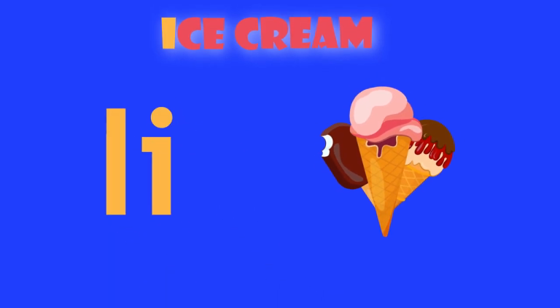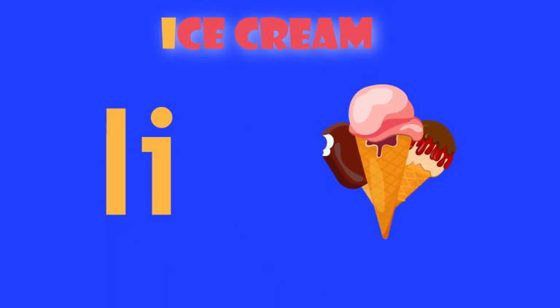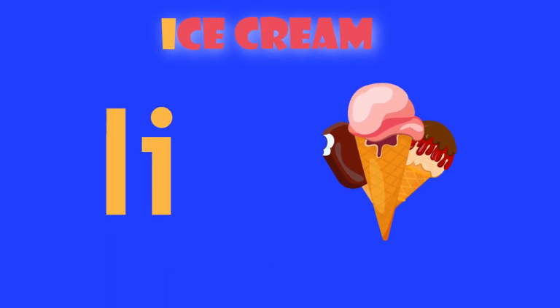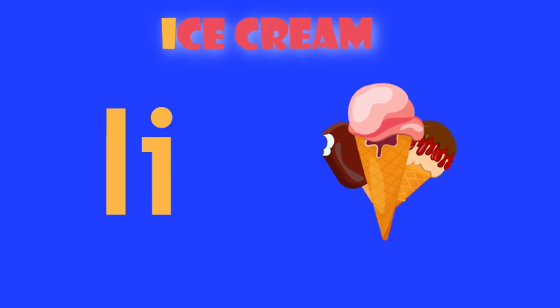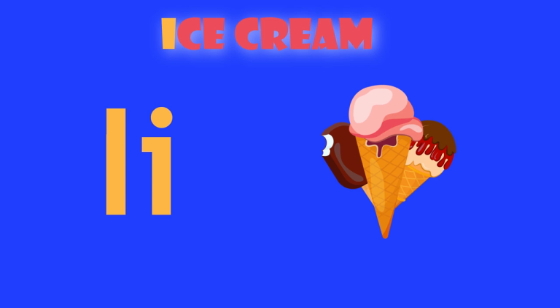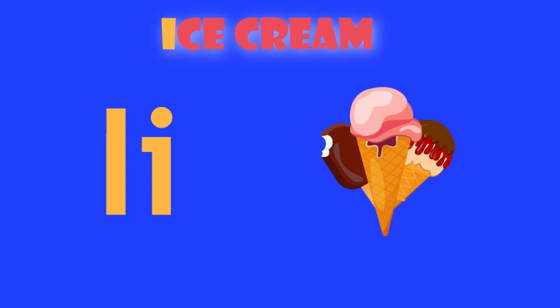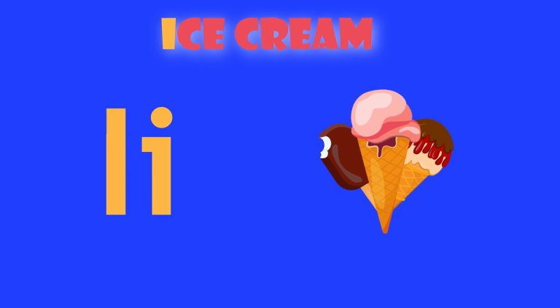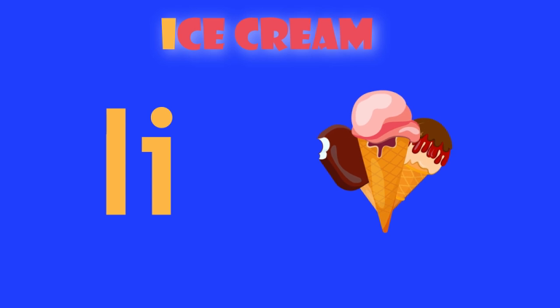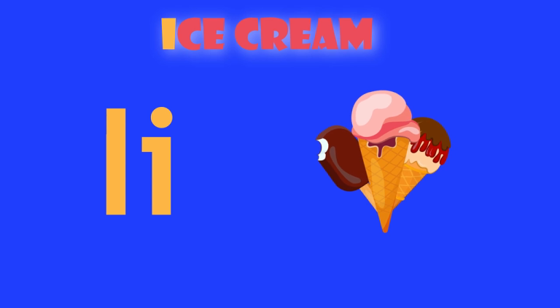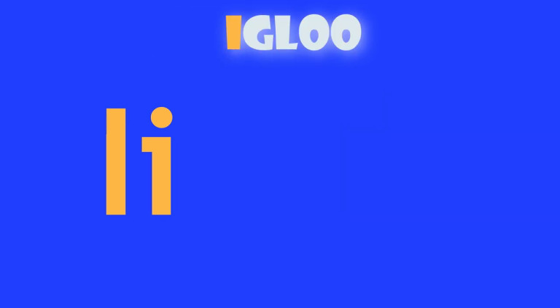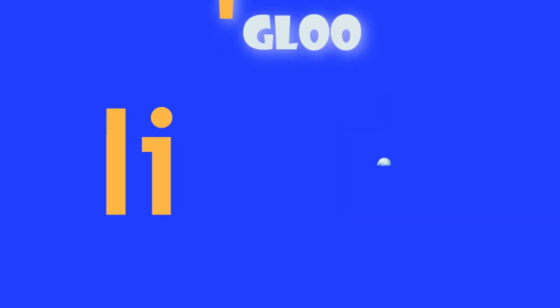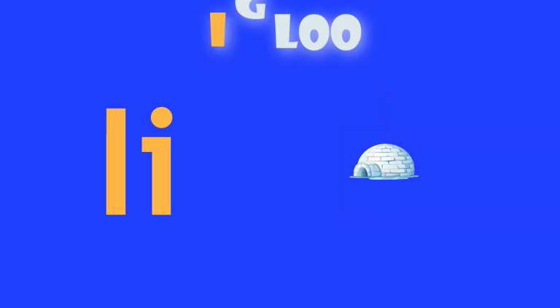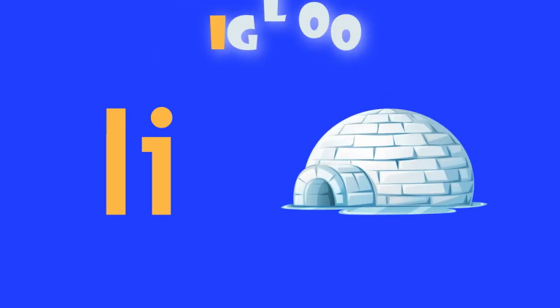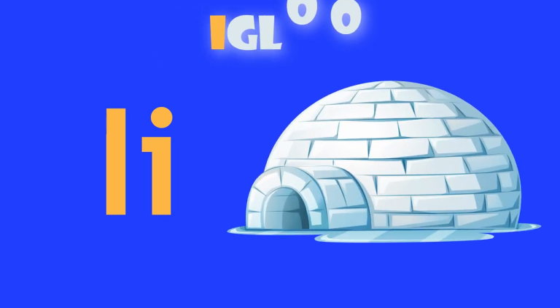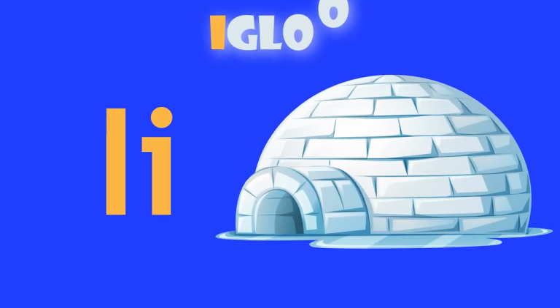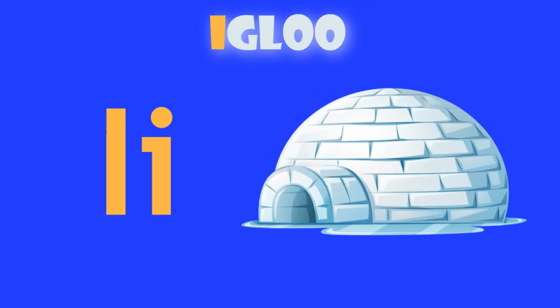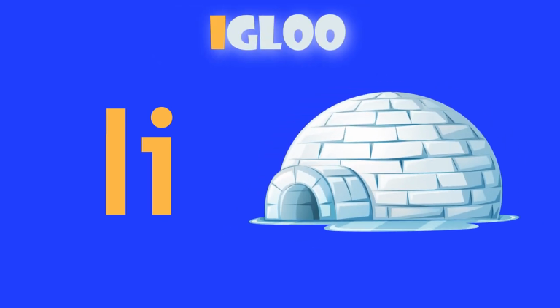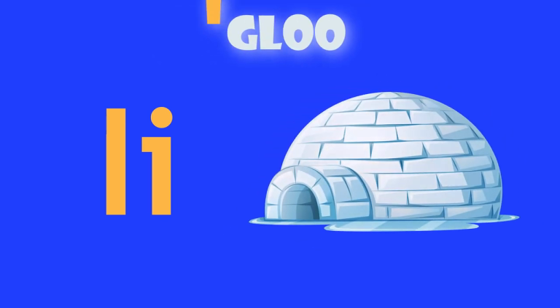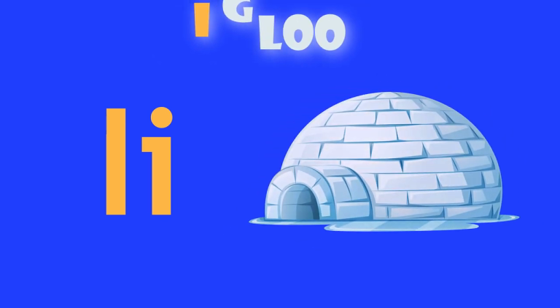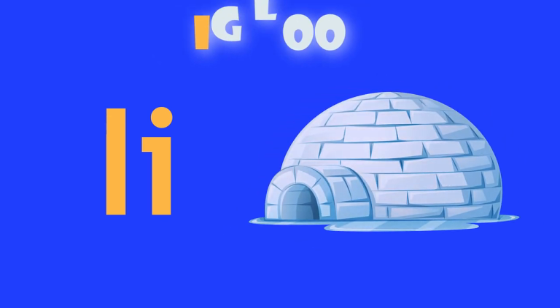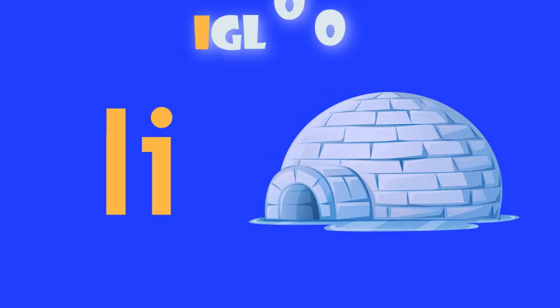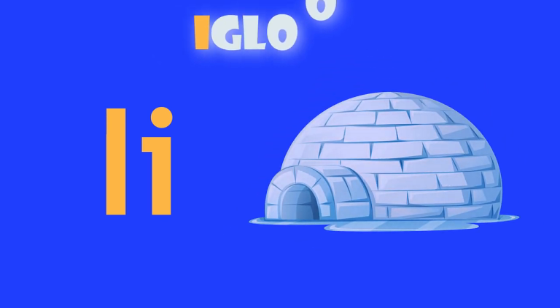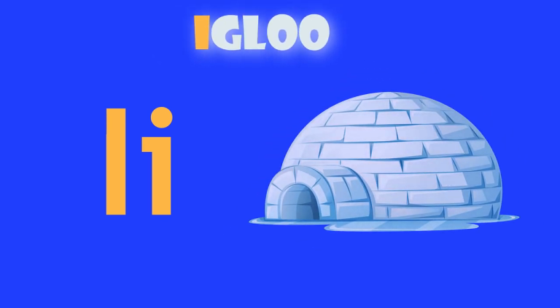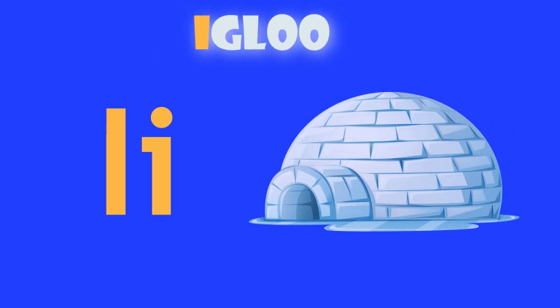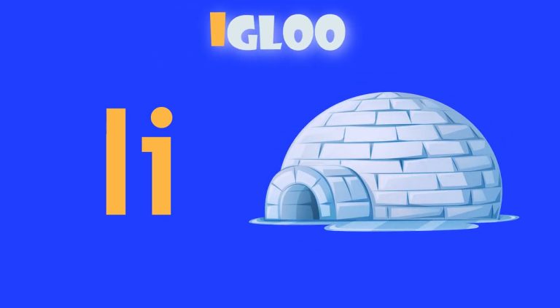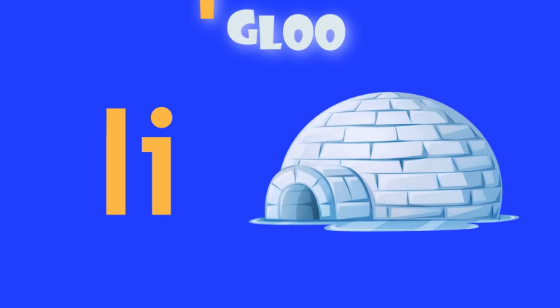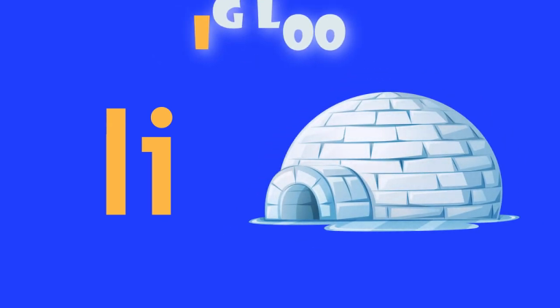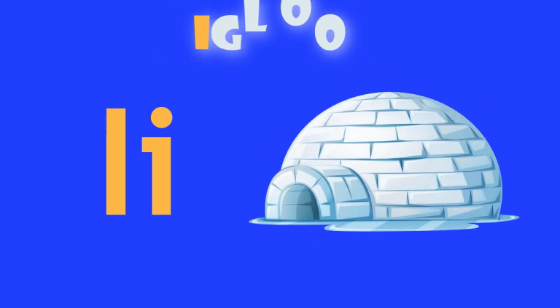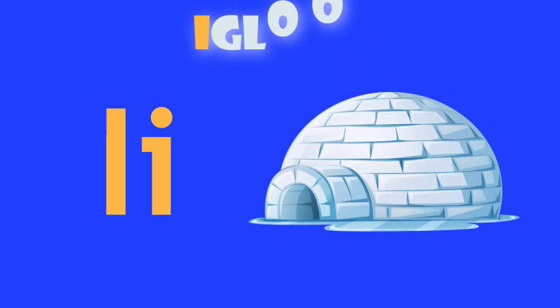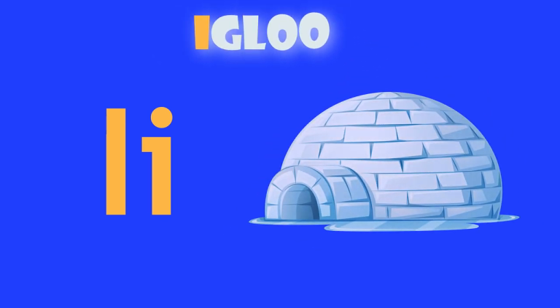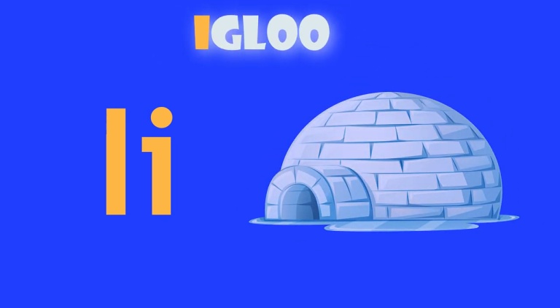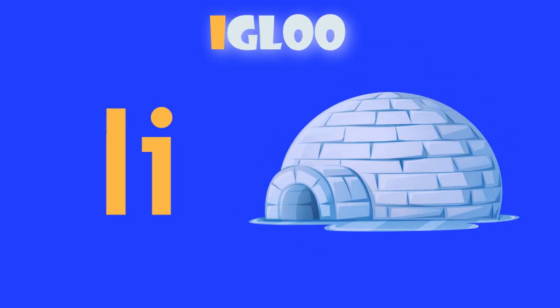I is for ice cream. I, ice cream. I is for igloo. I, igloo.